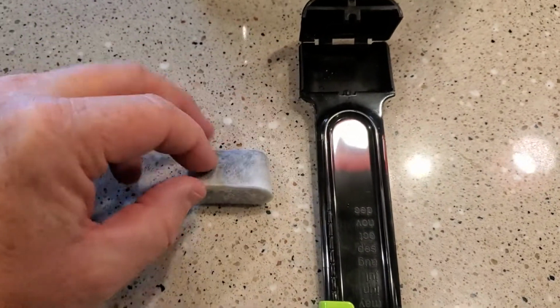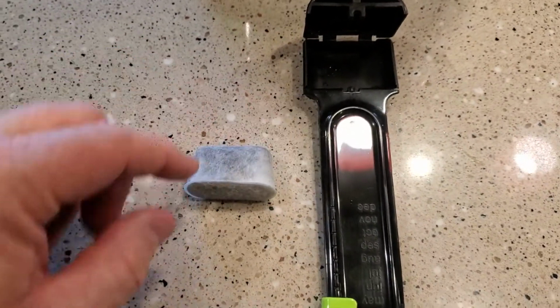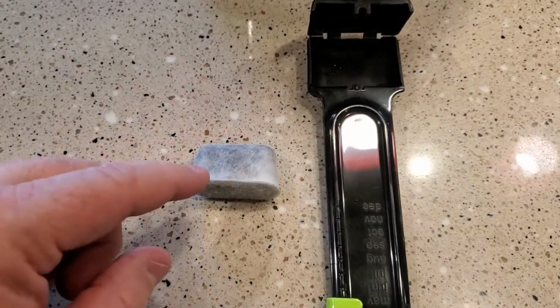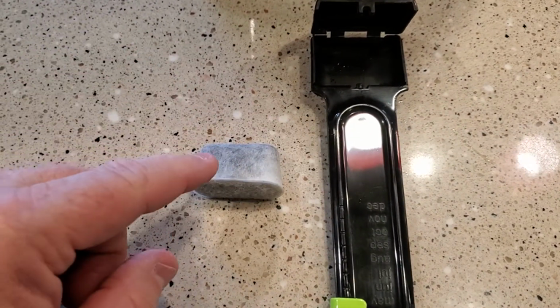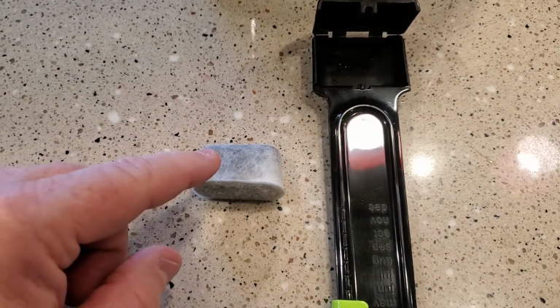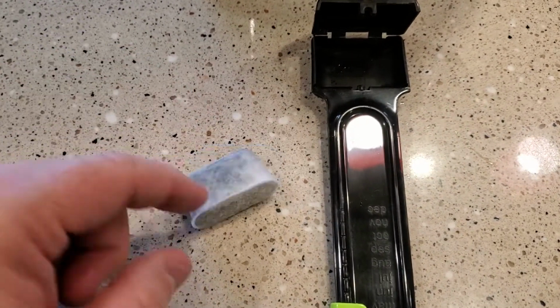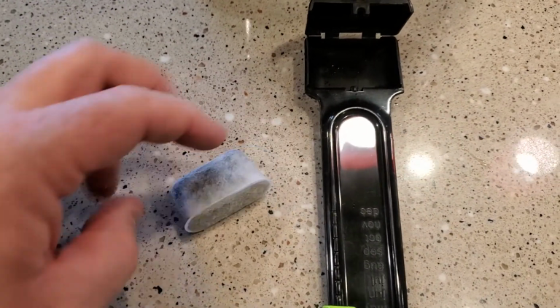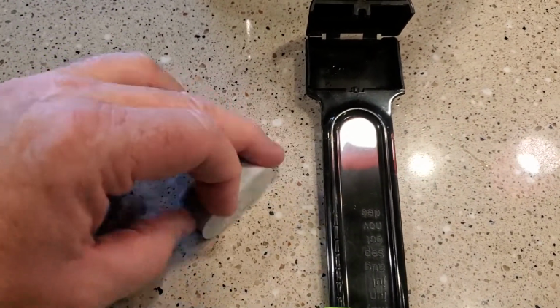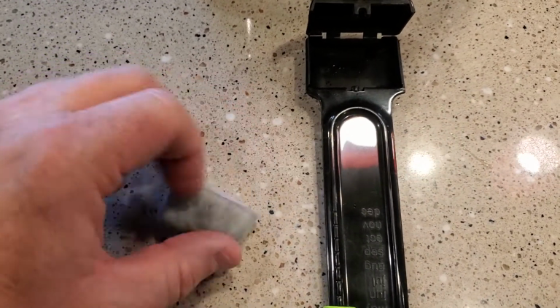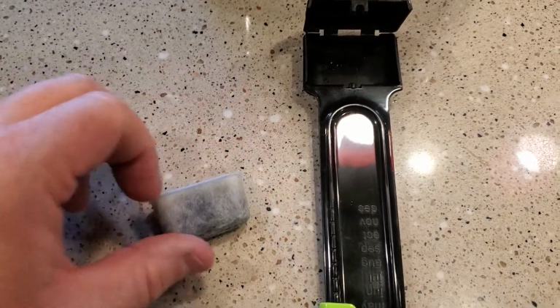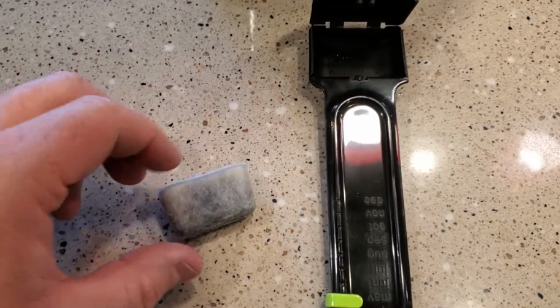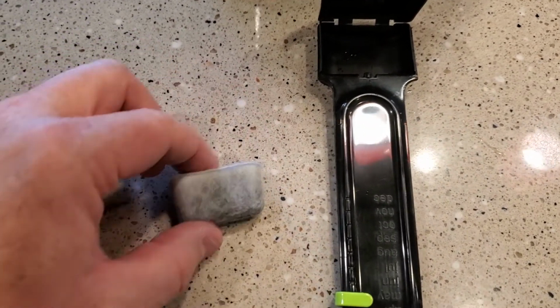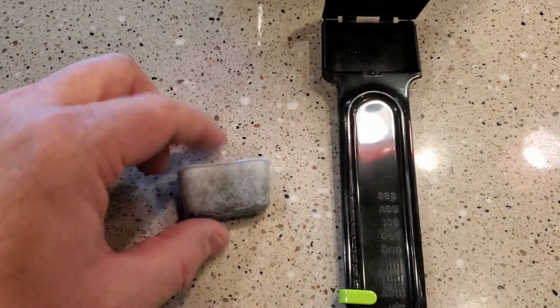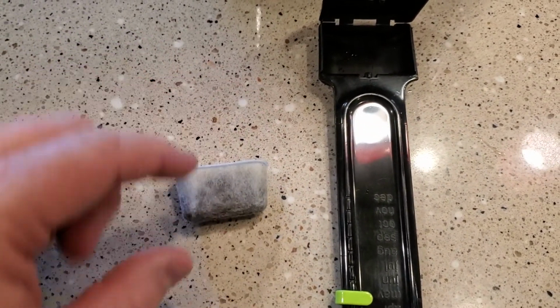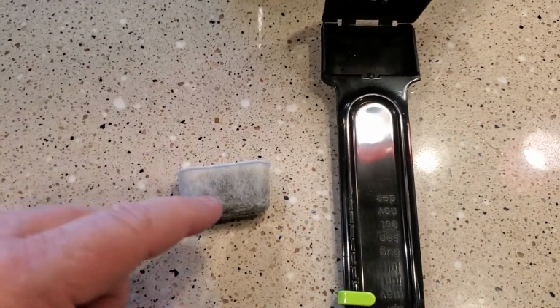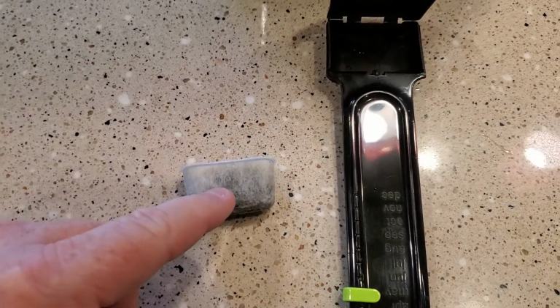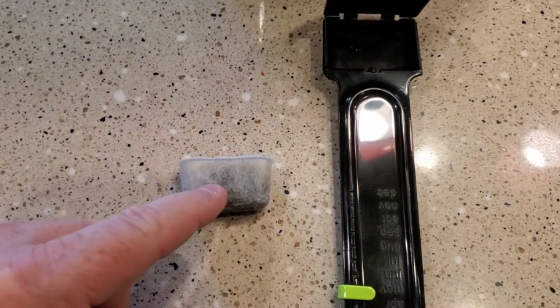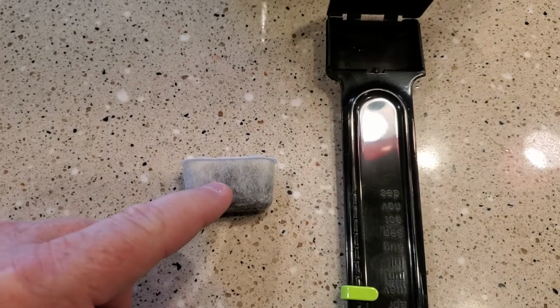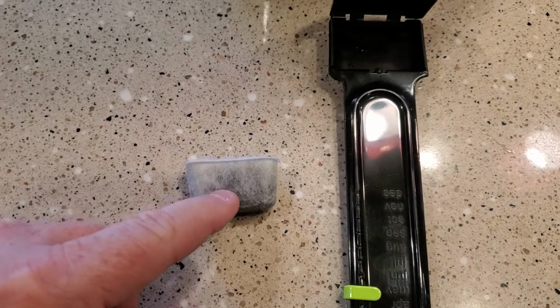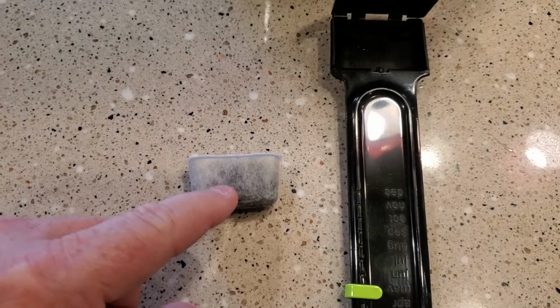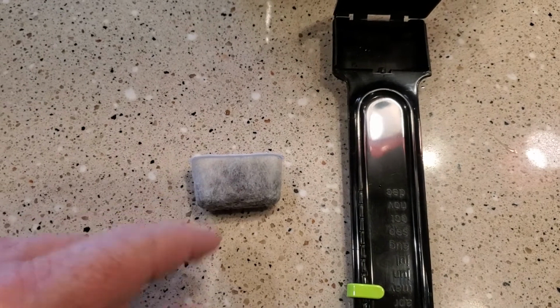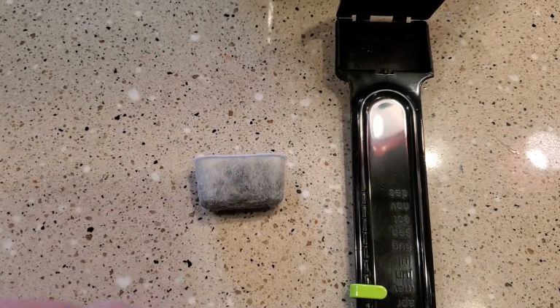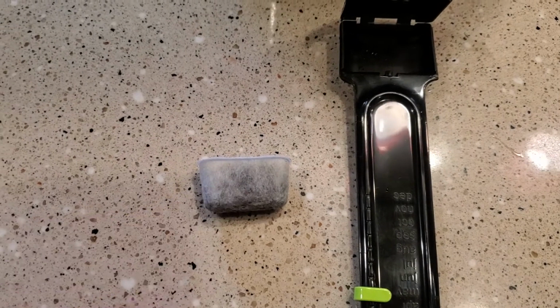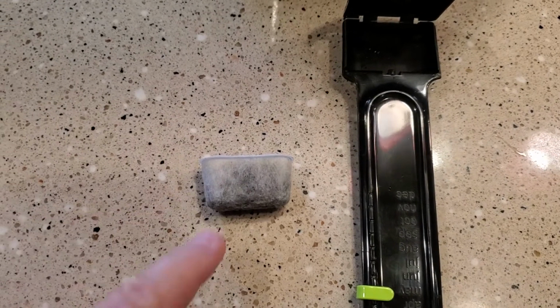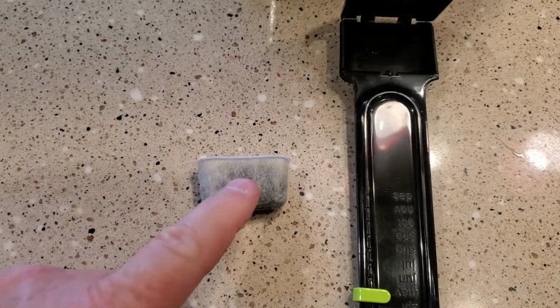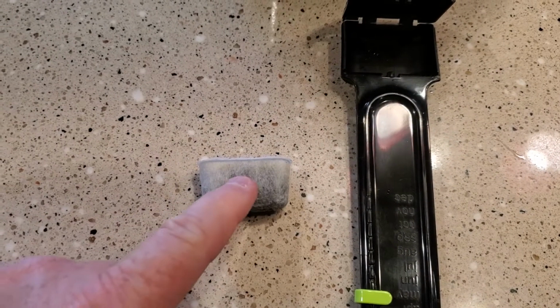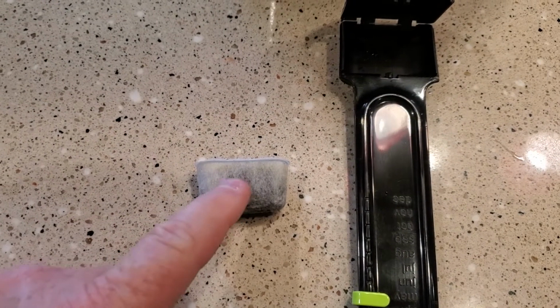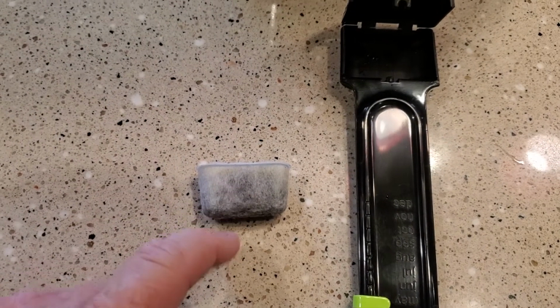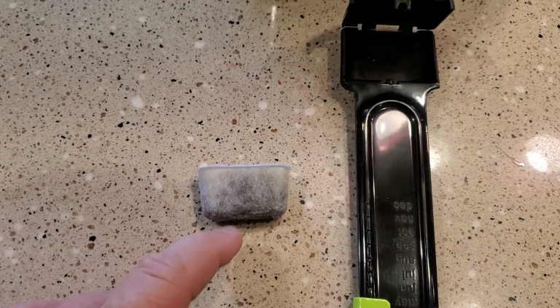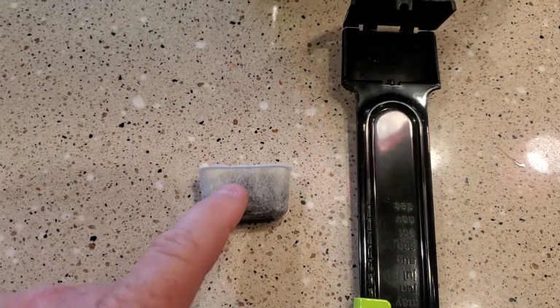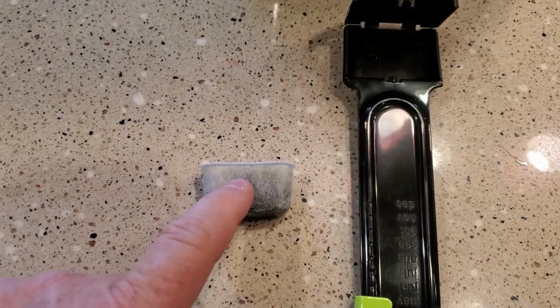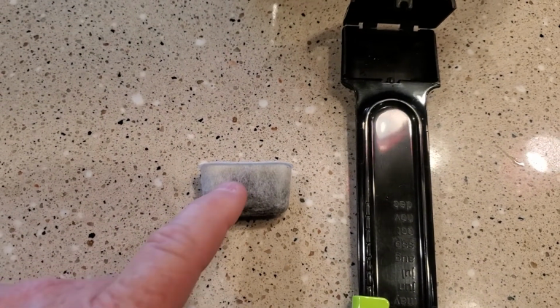I haven't found these at Walmart, but Amazon's got them and they're relatively cheap — you get like 10 of them.